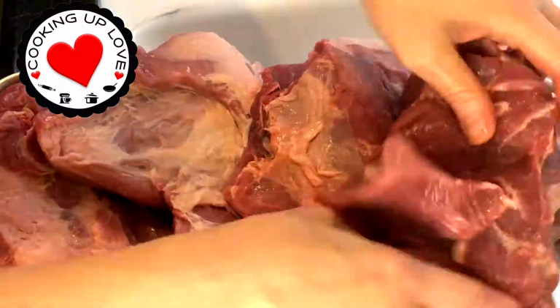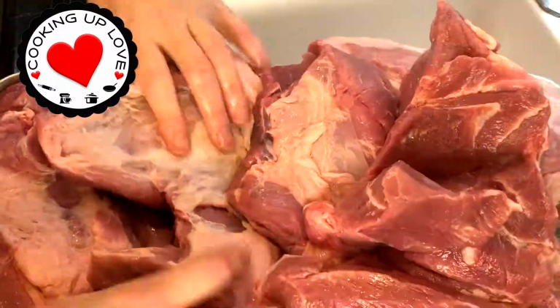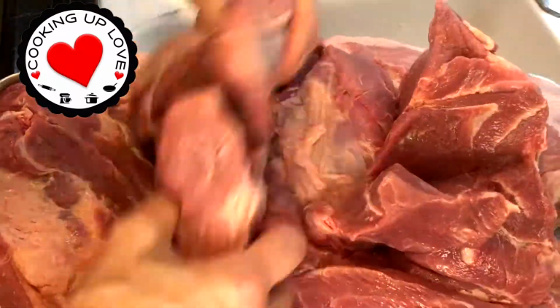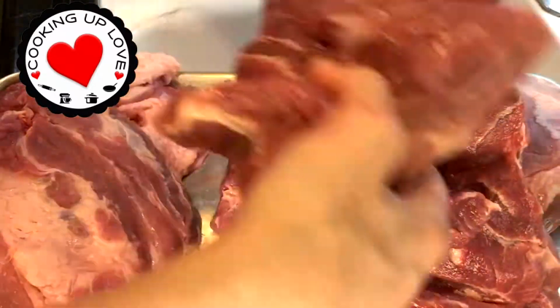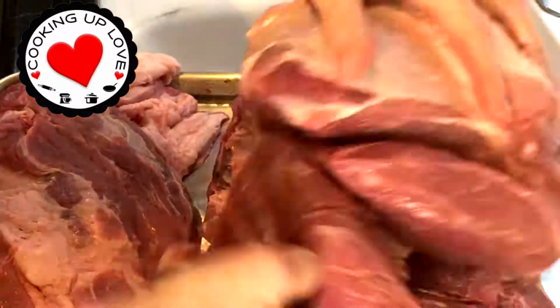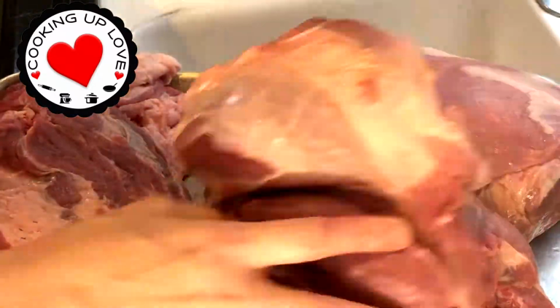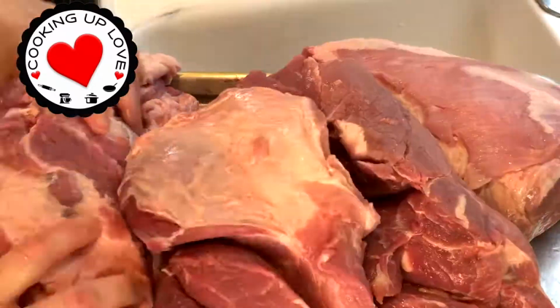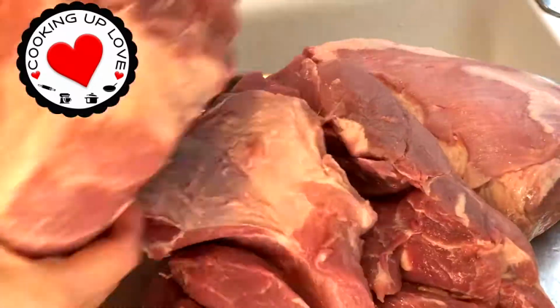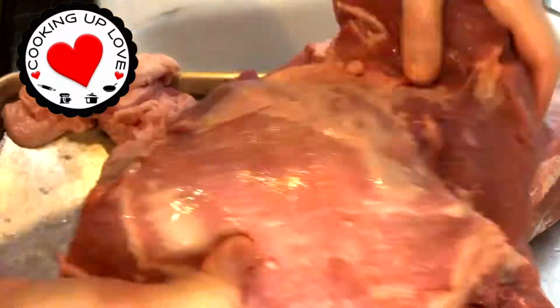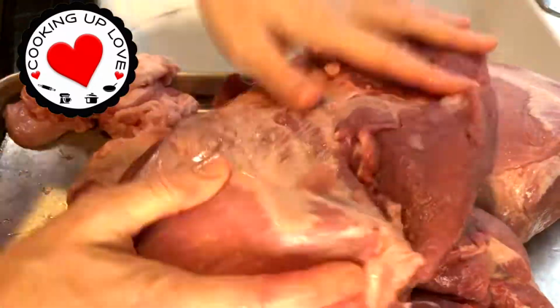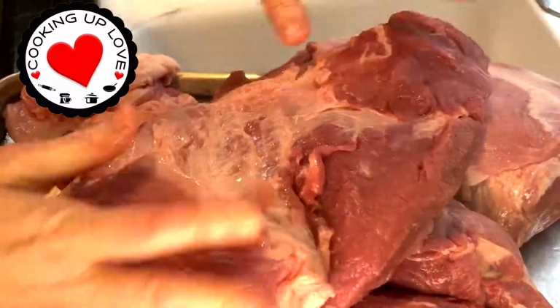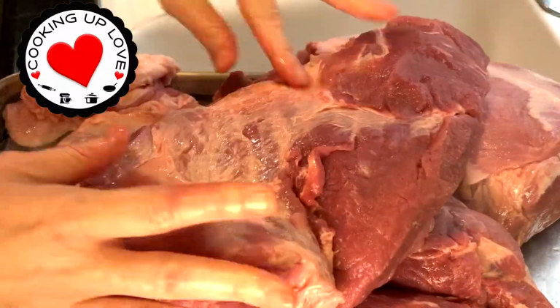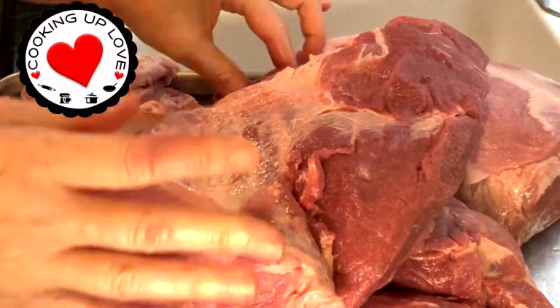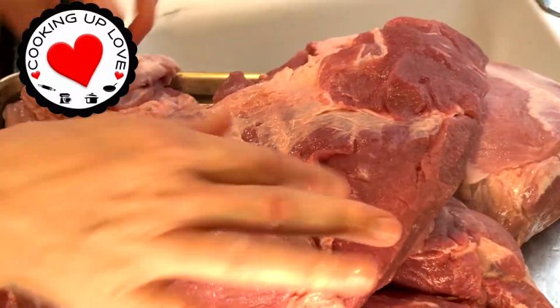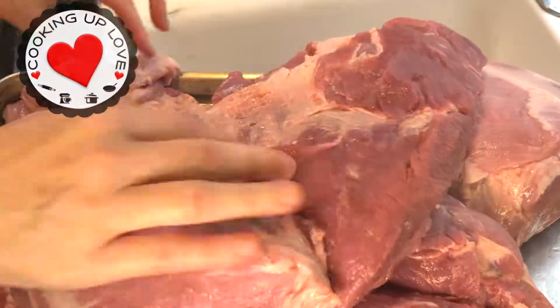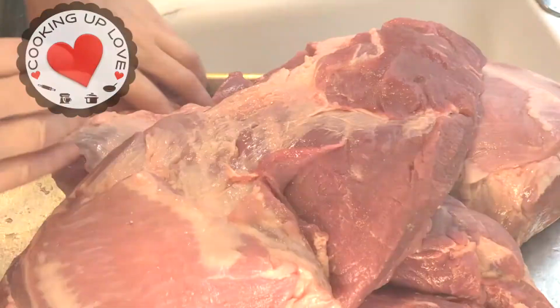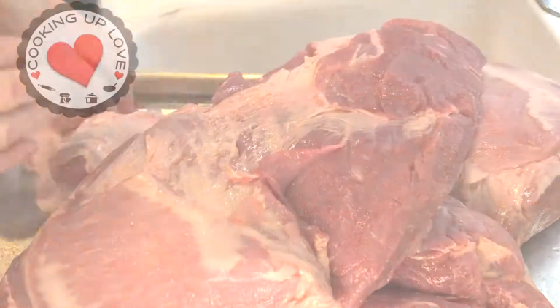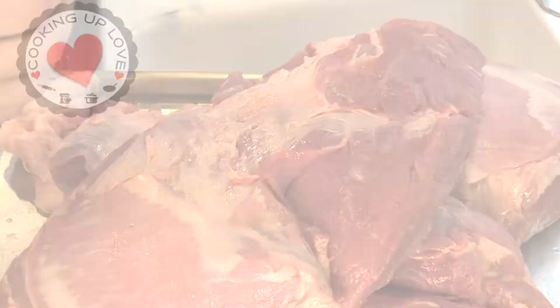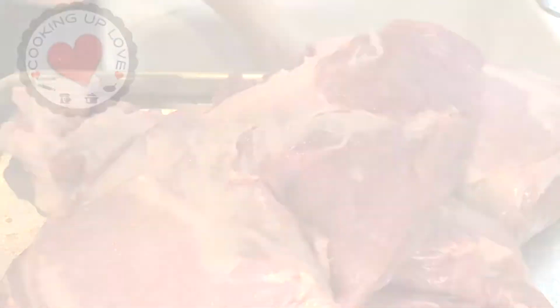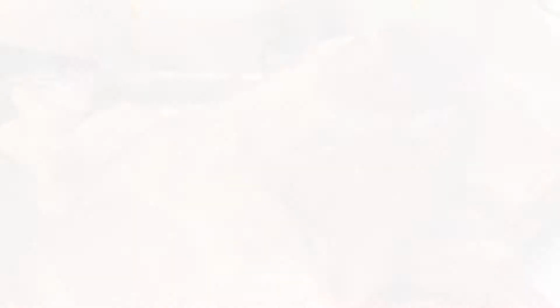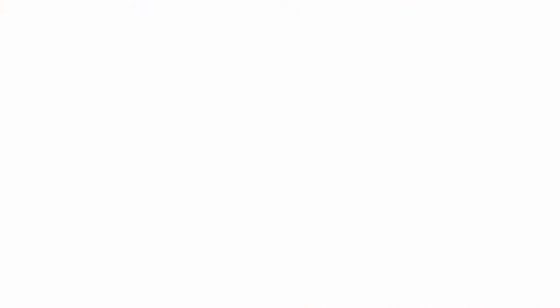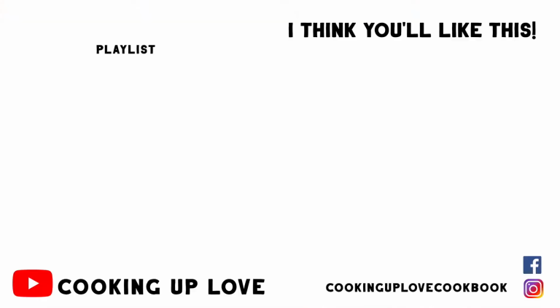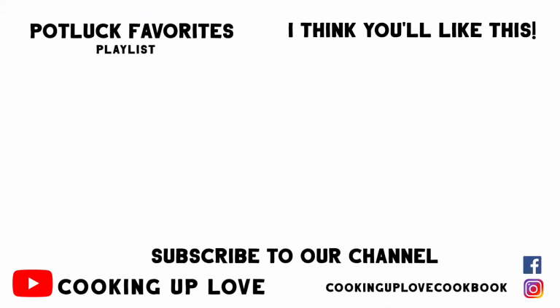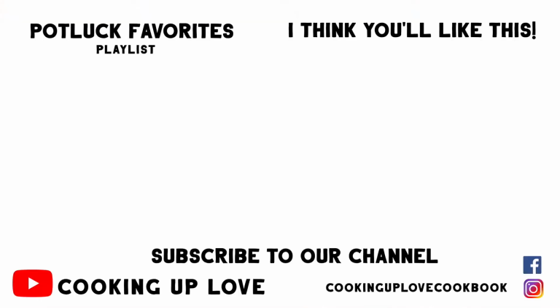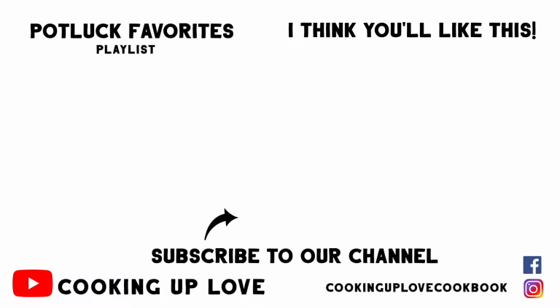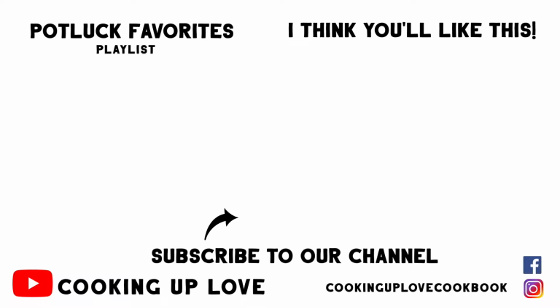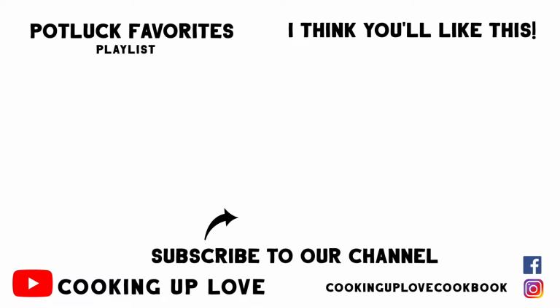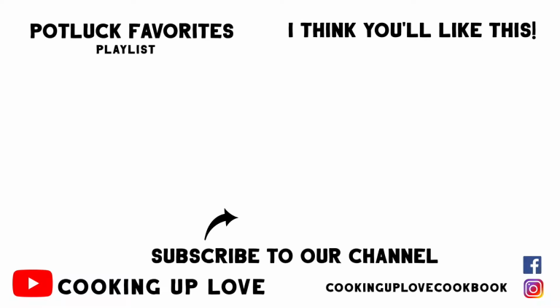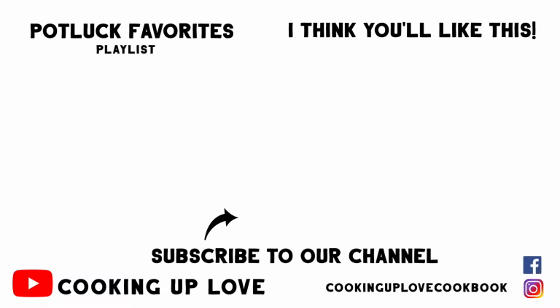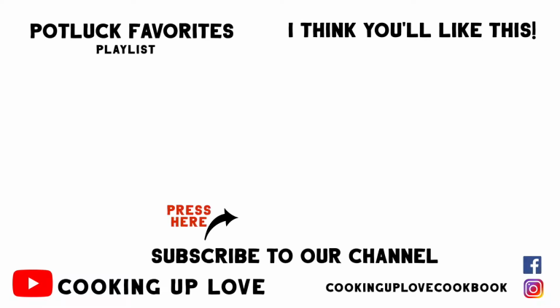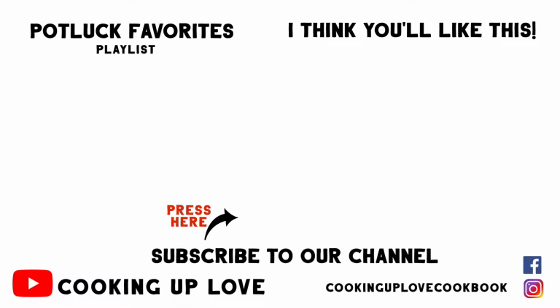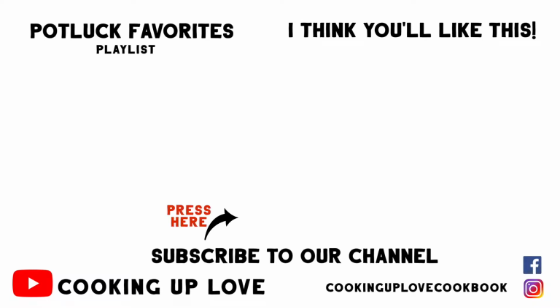I hope you found this helpful. Thank you so much for watching, and I'll see you in the next video.